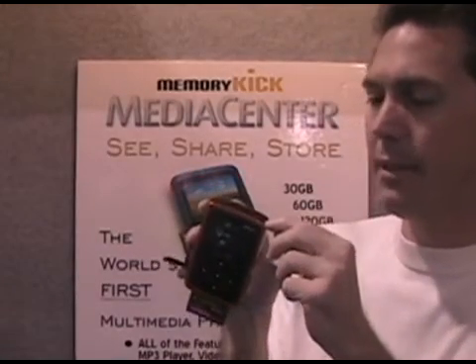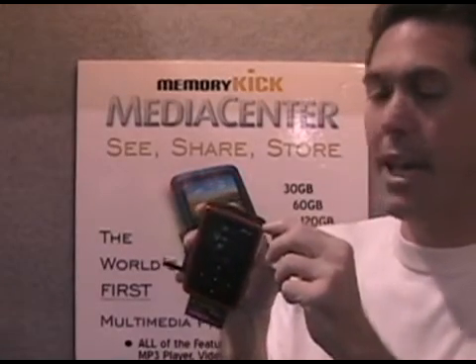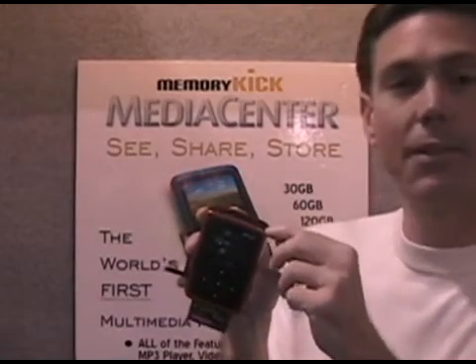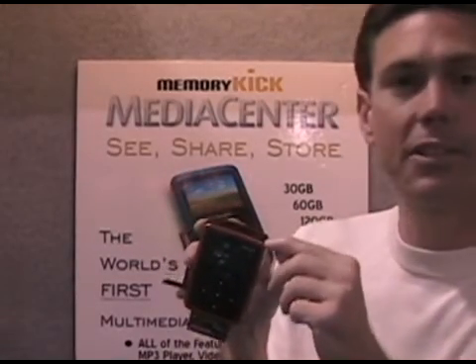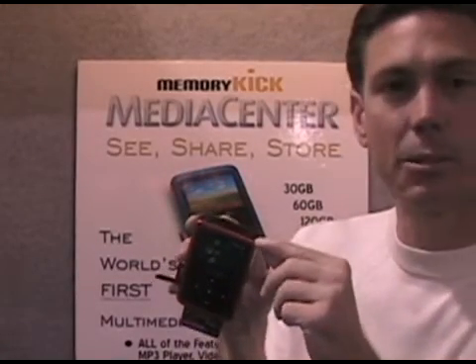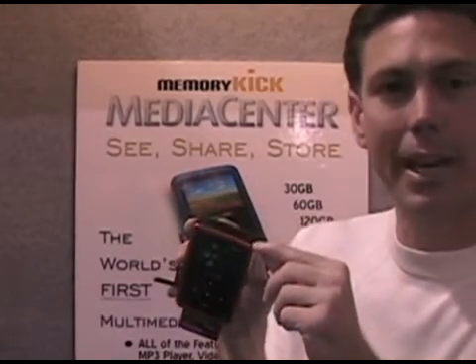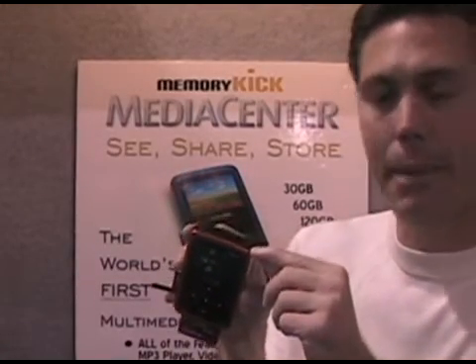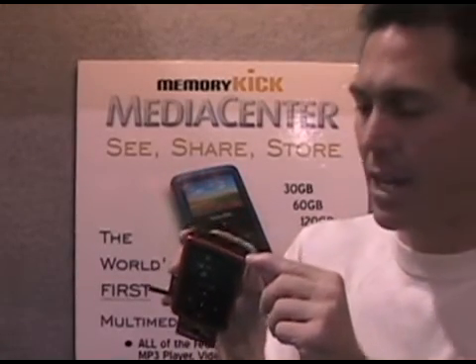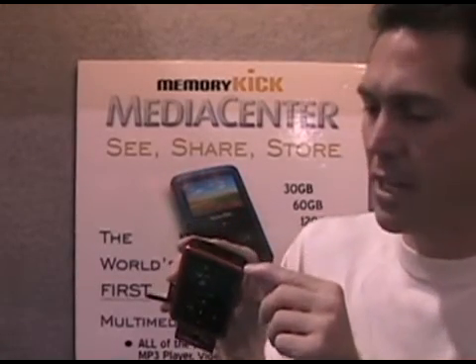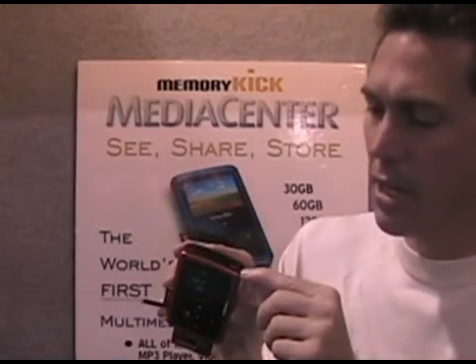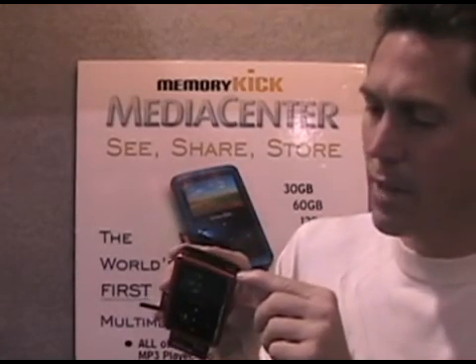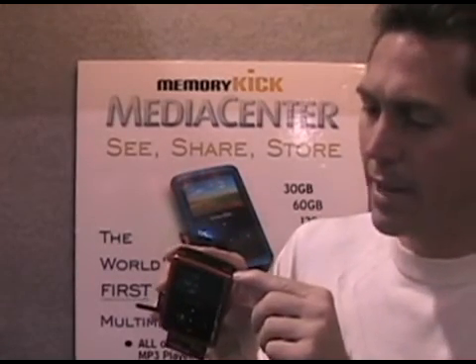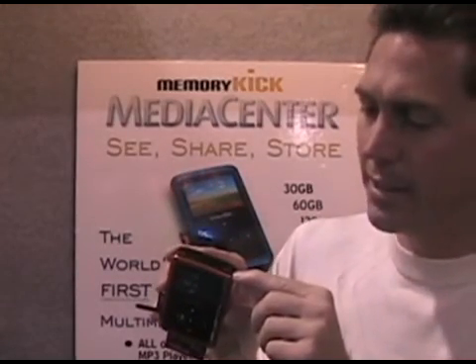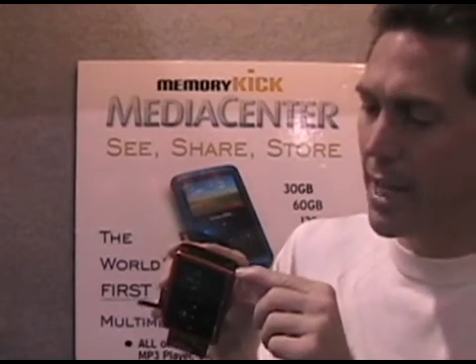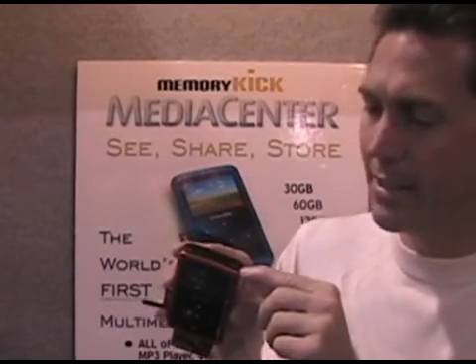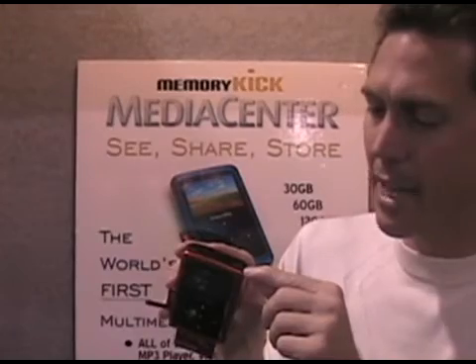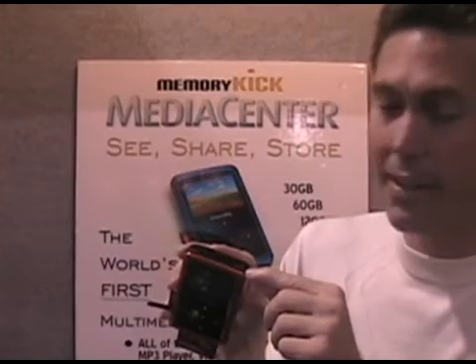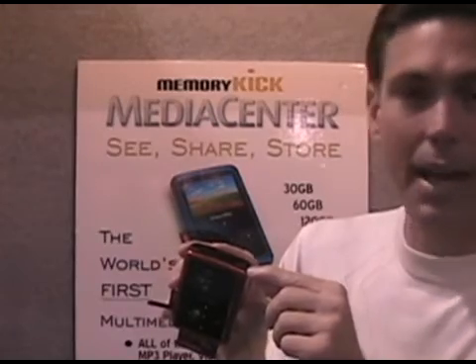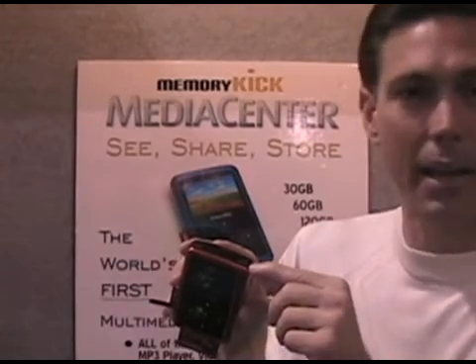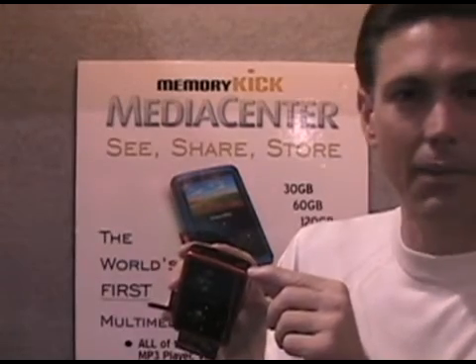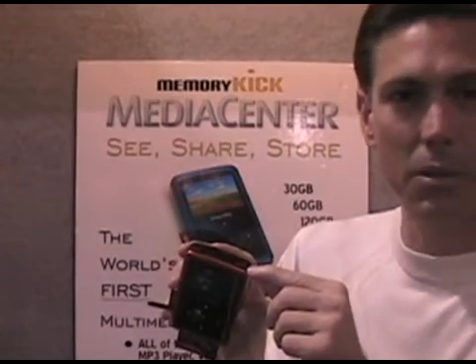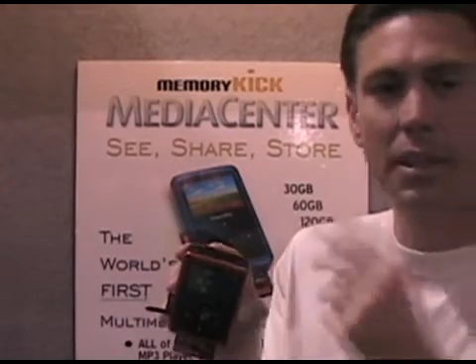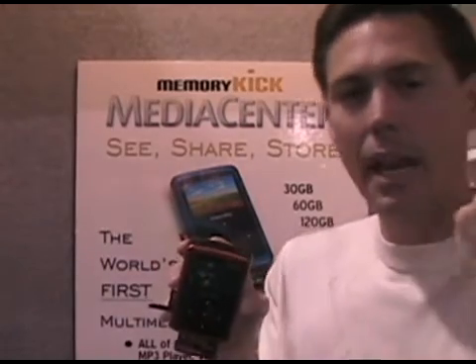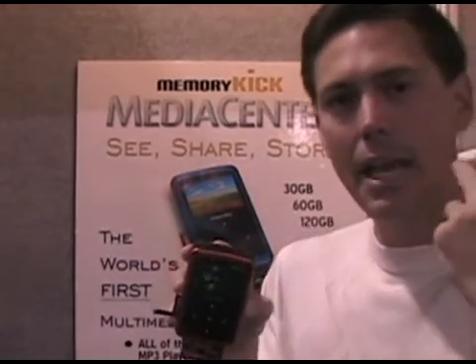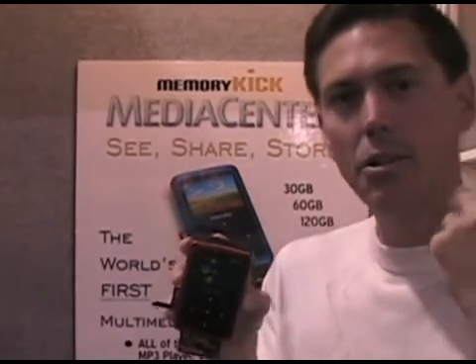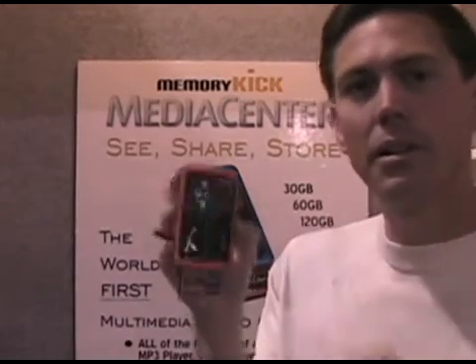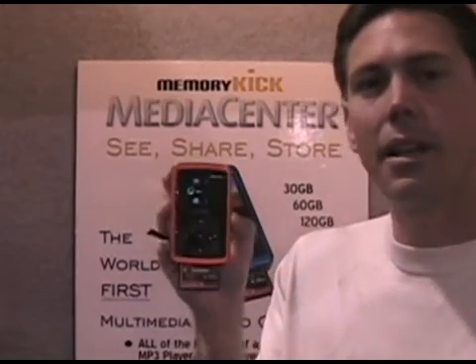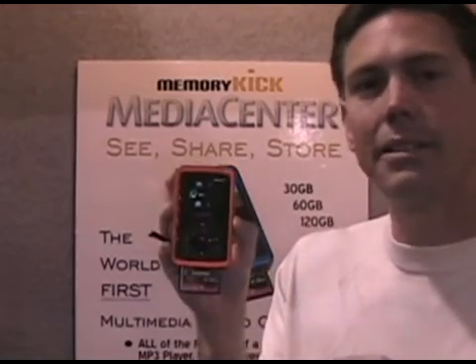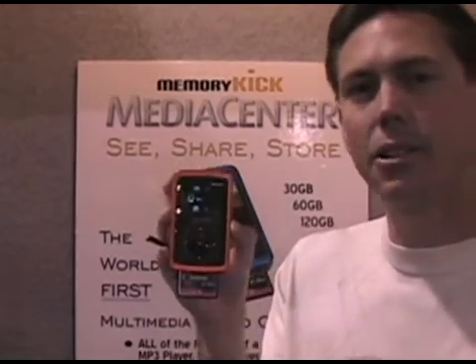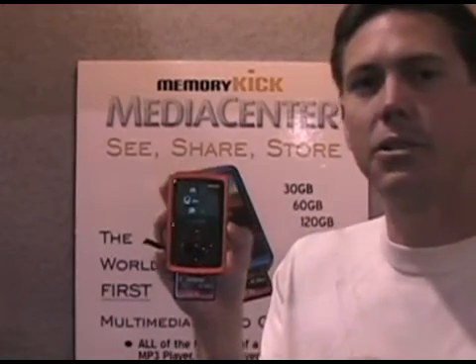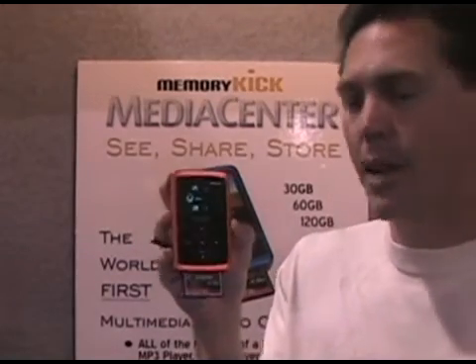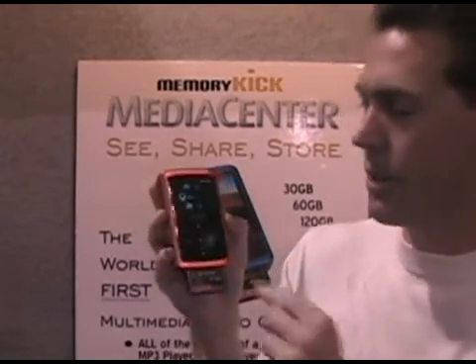You can also plug the headphones that are supplied in the packaging right into the slot — this is the AV out and headphones port — and you can listen using your headphones.